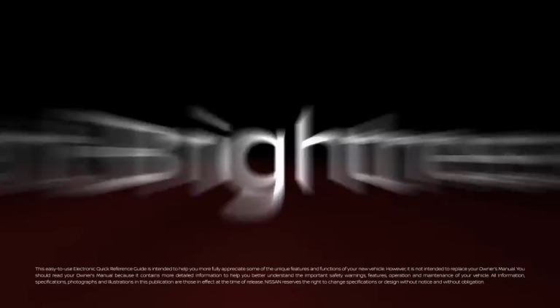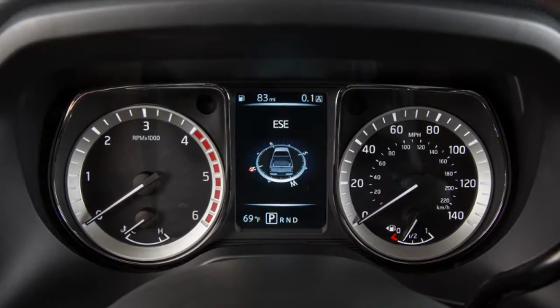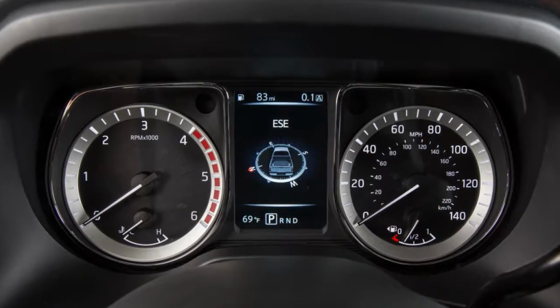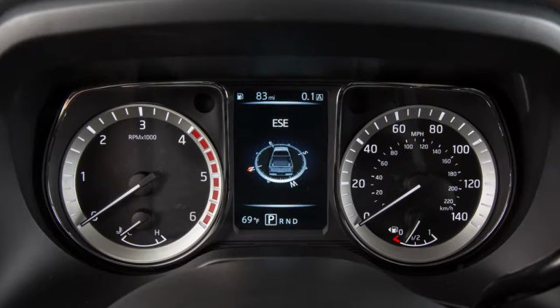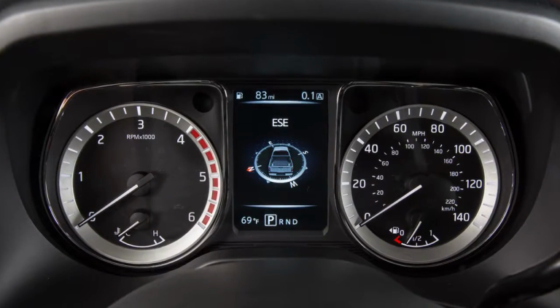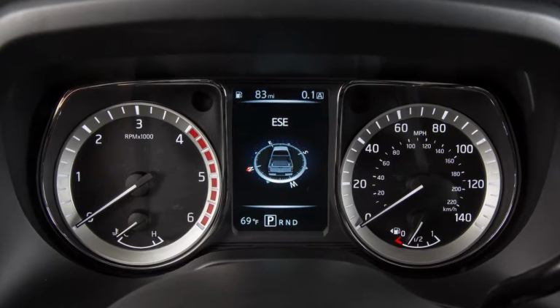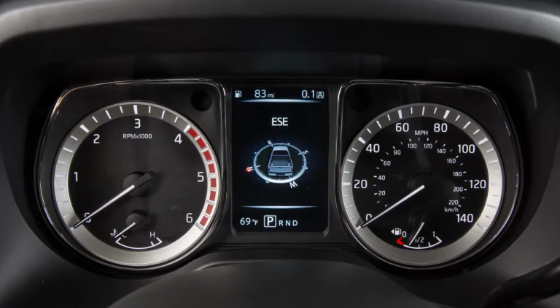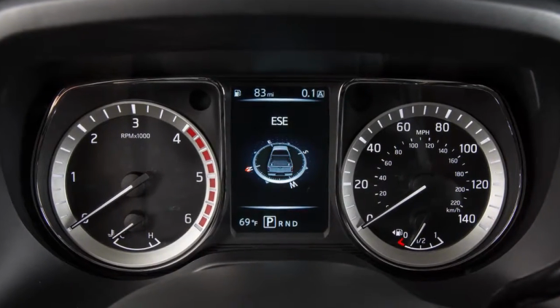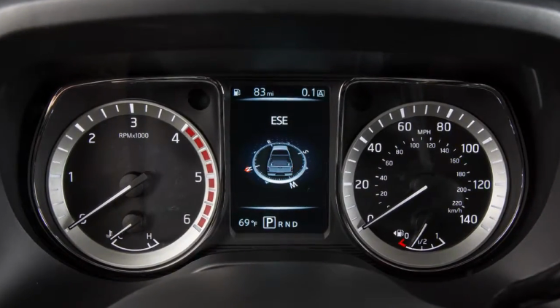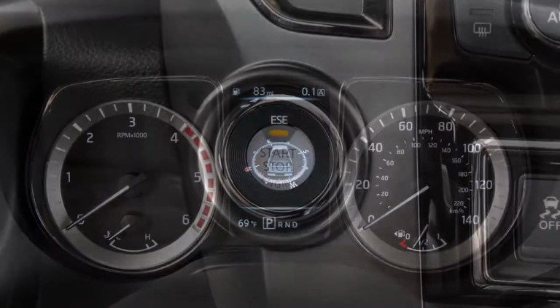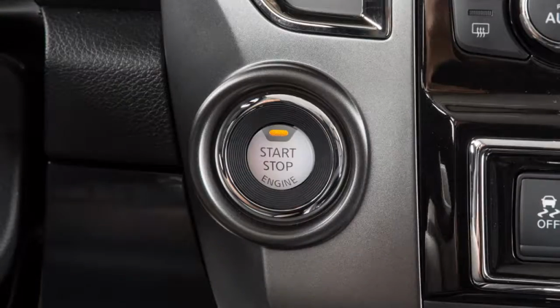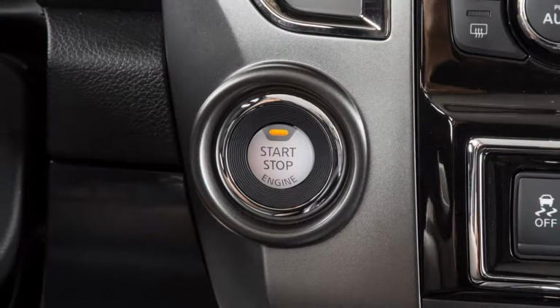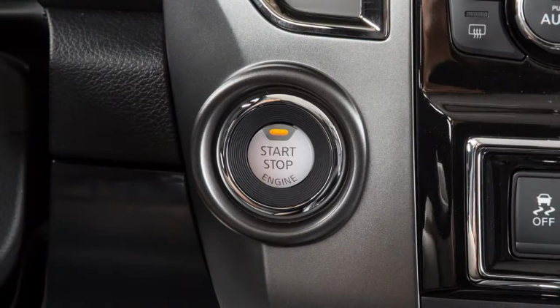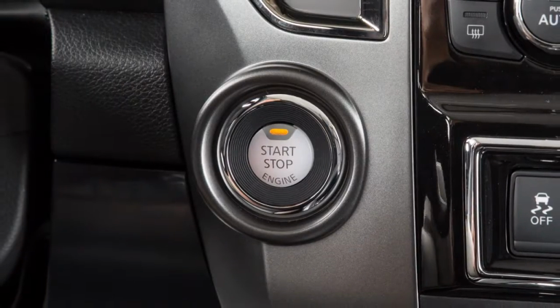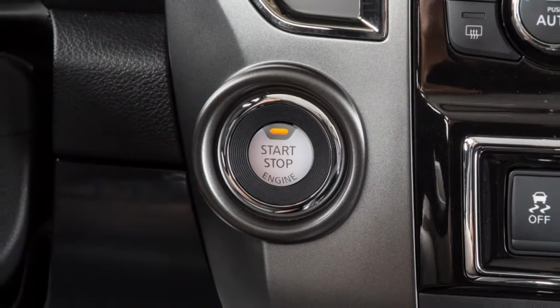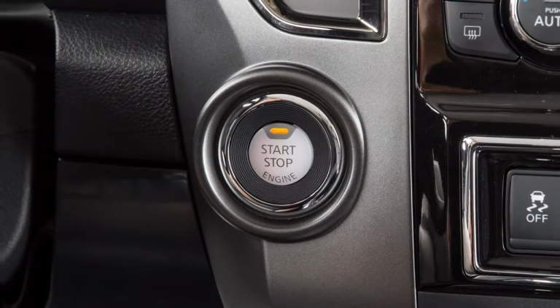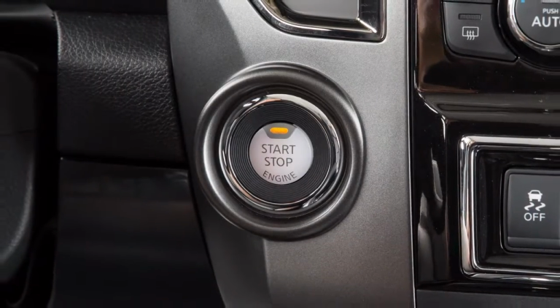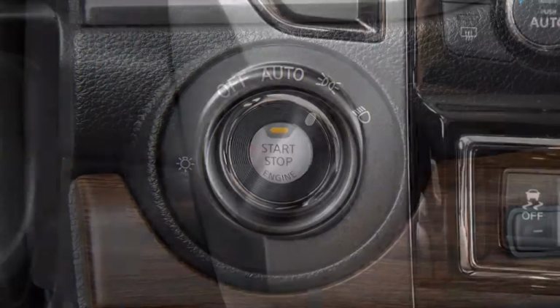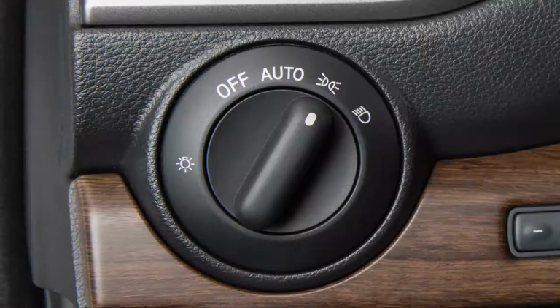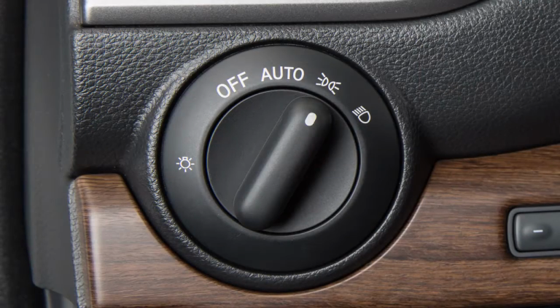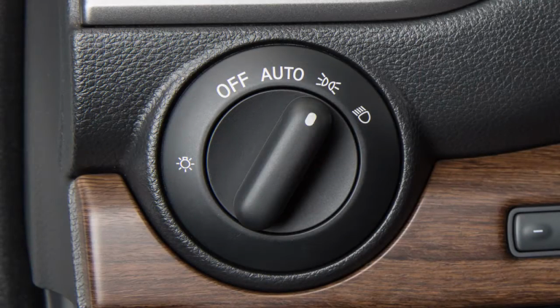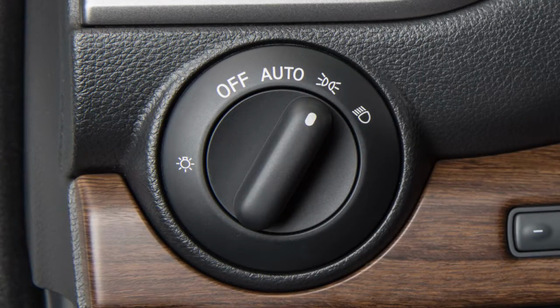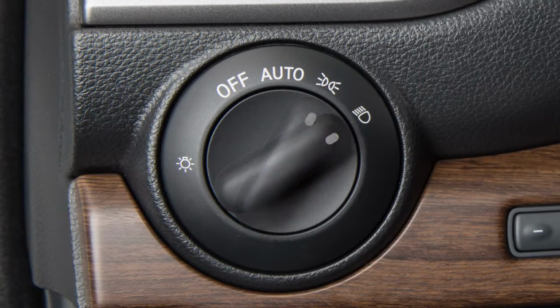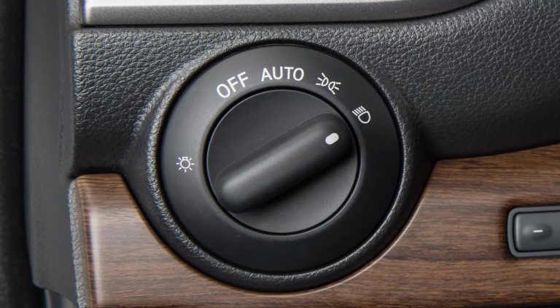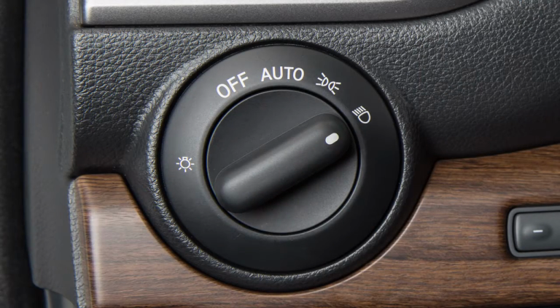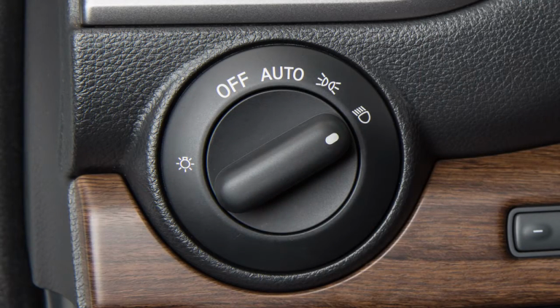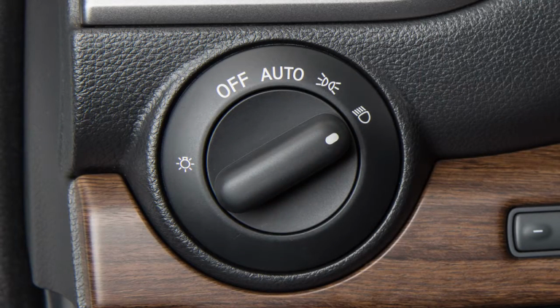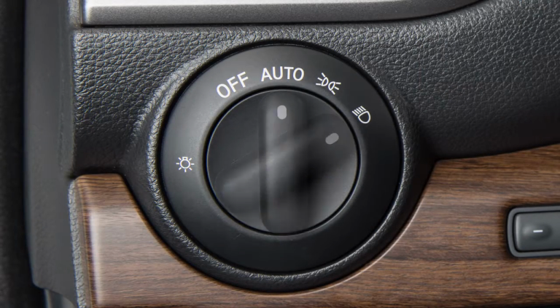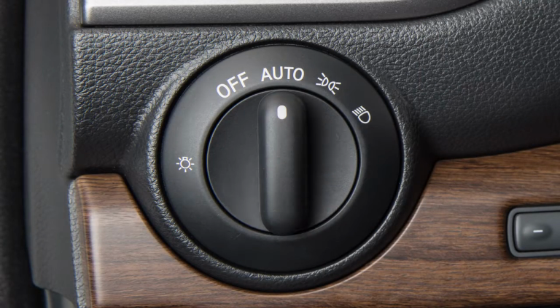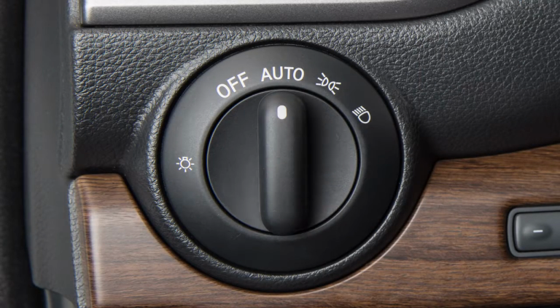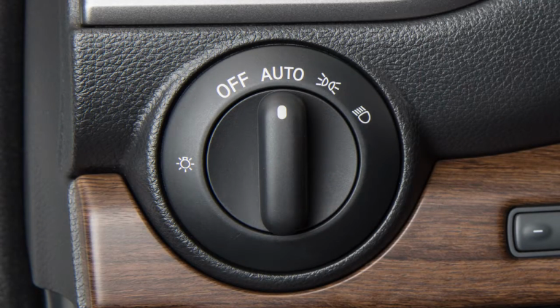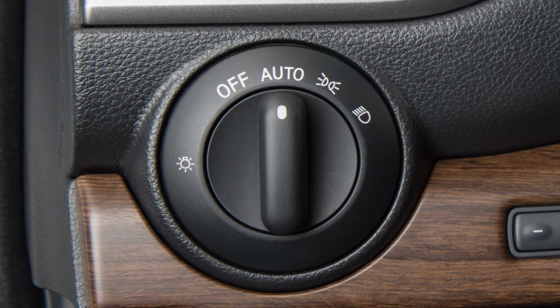Your instrument panel lights up whenever the ignition is on and the parking lights or the headlights are on, or in the auto position.